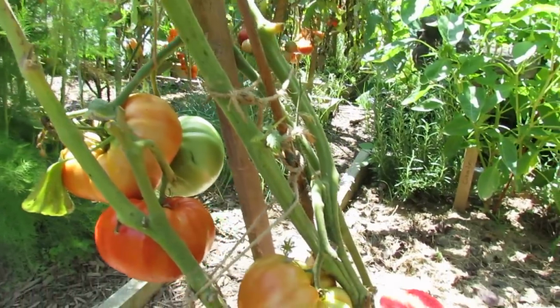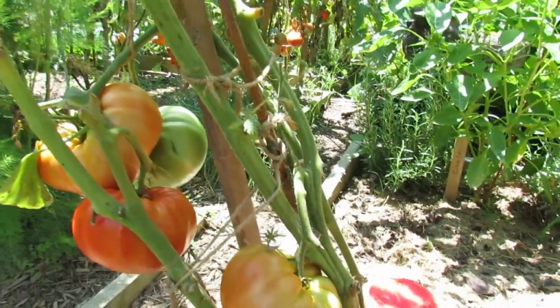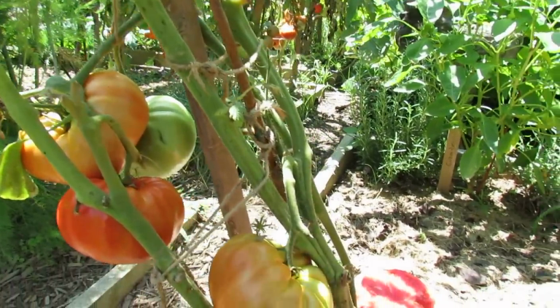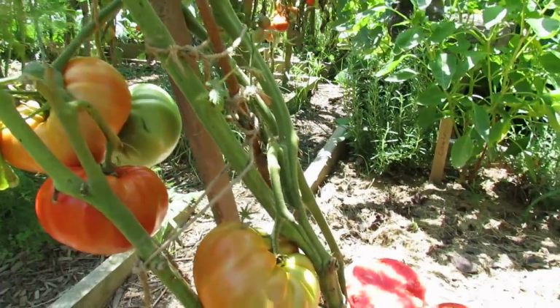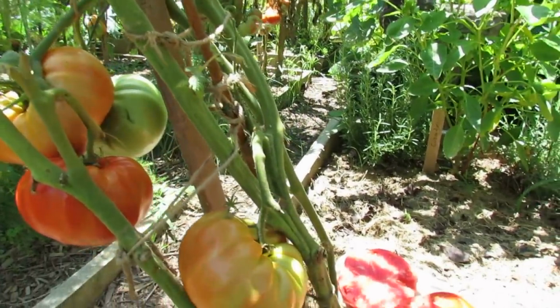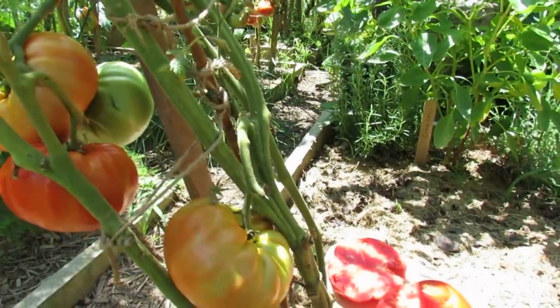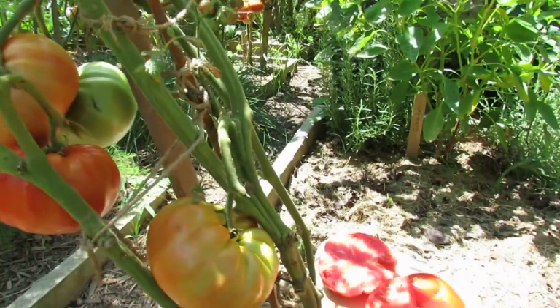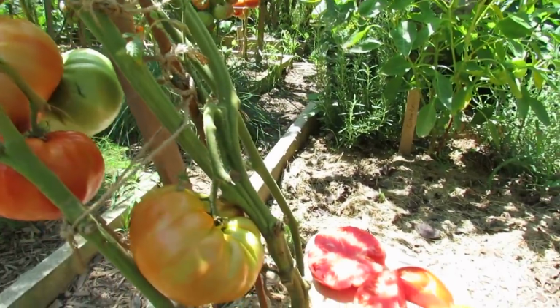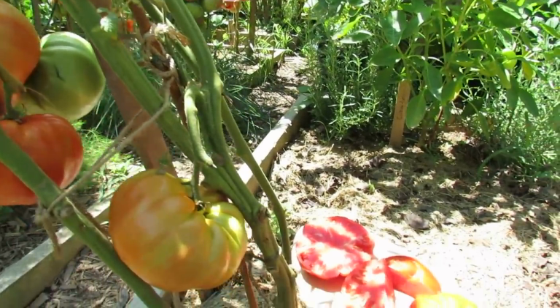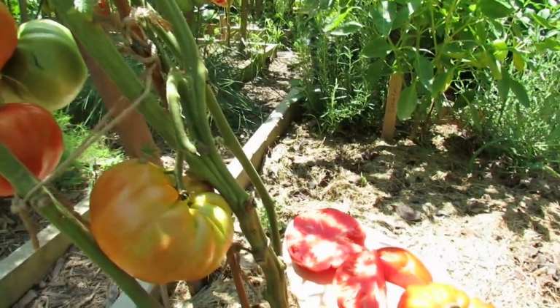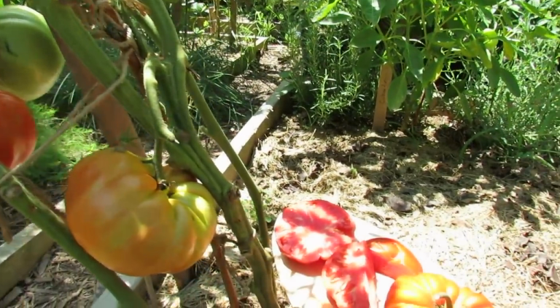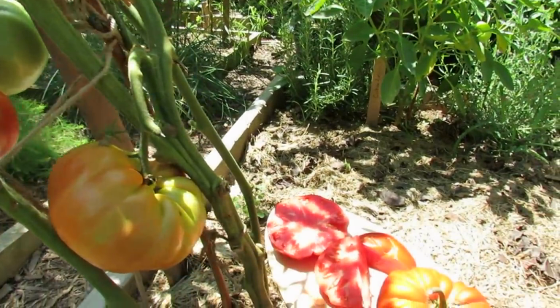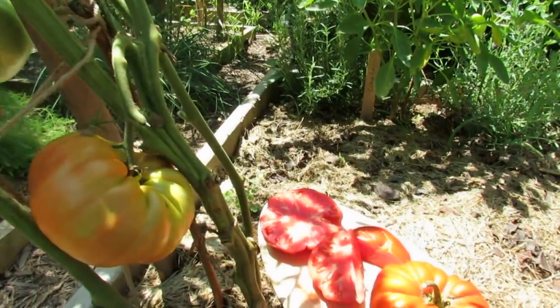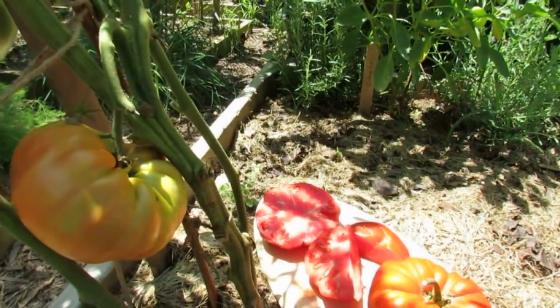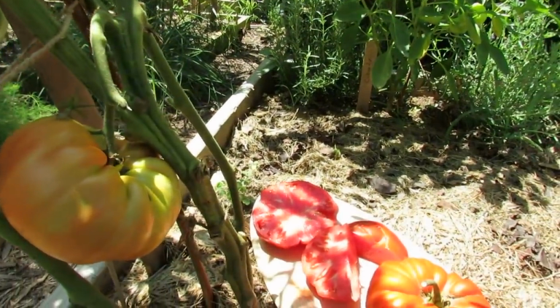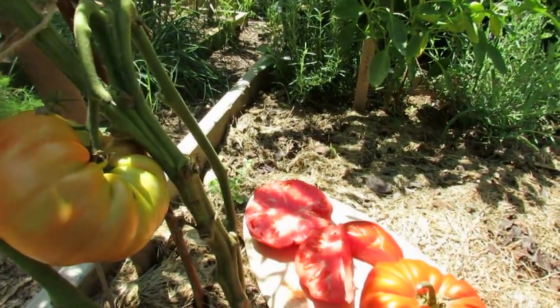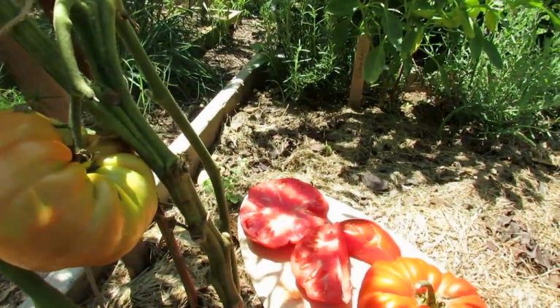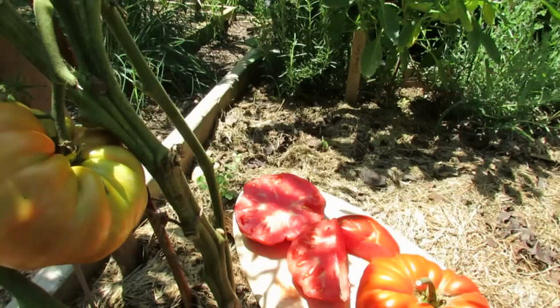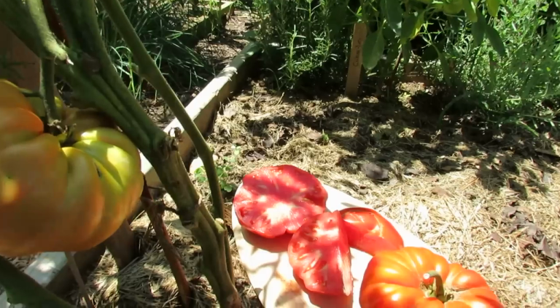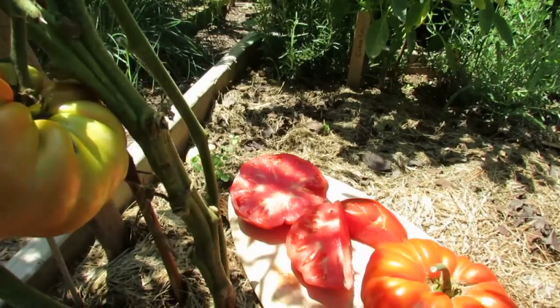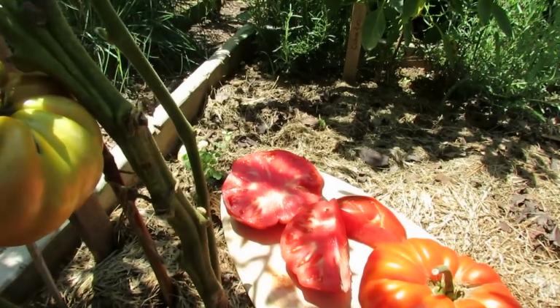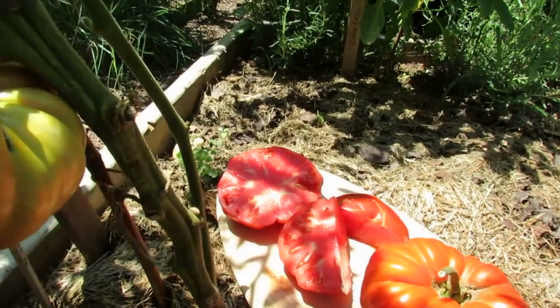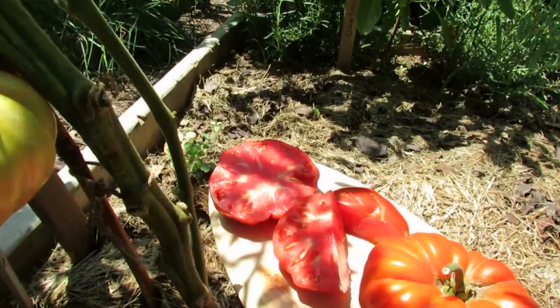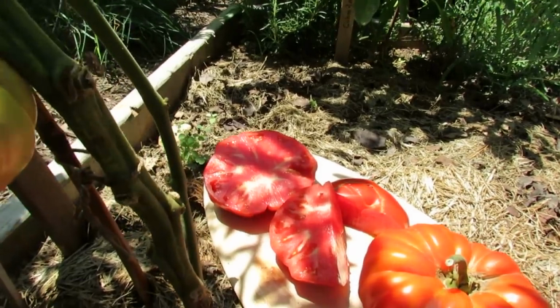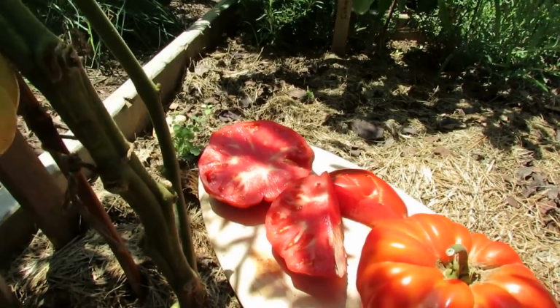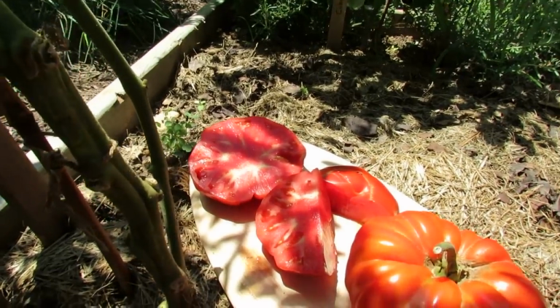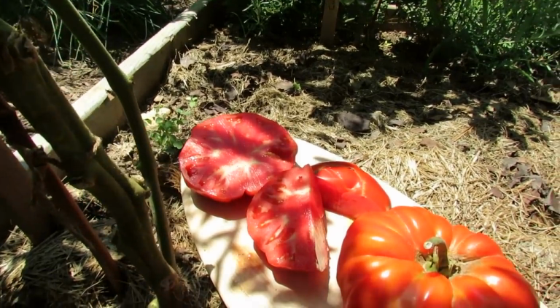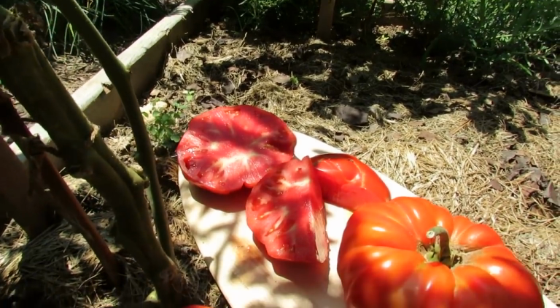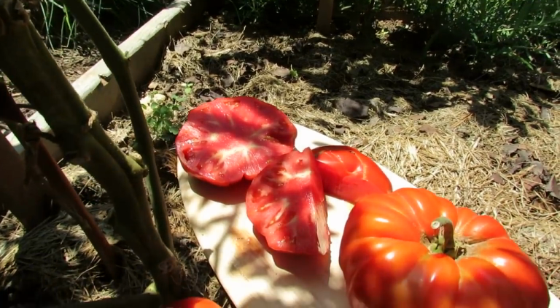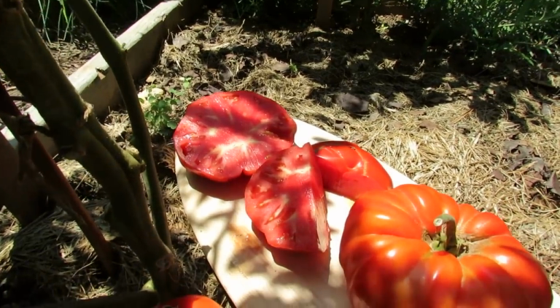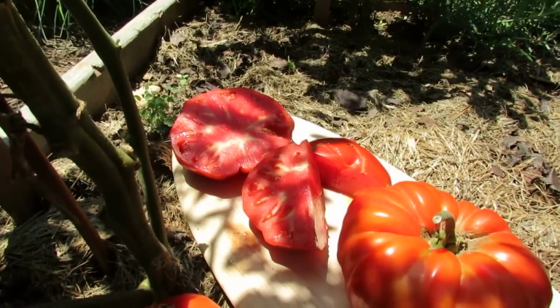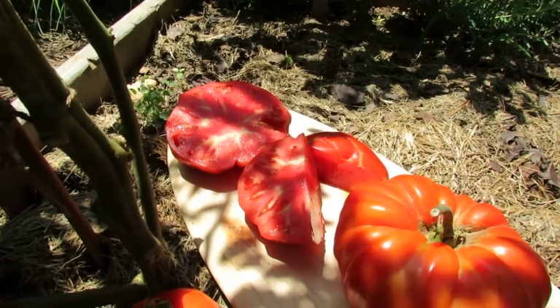It's absolutely delicious. It's sweet, very meaty tomato. Great flavor. Great on sandwiches. It makes a great sauce.